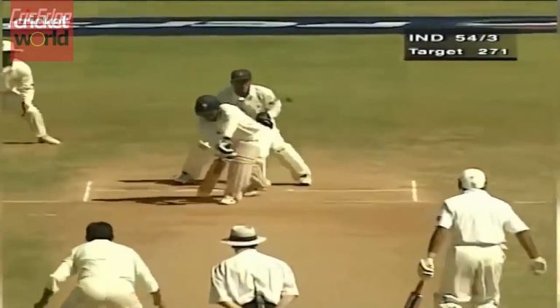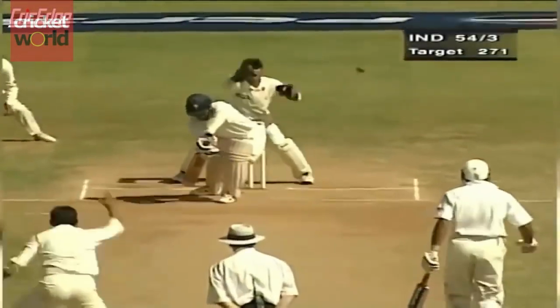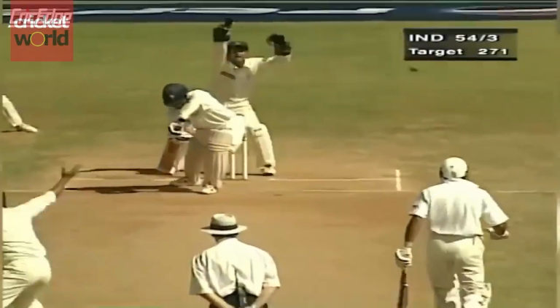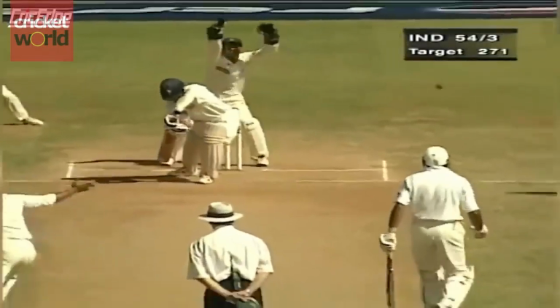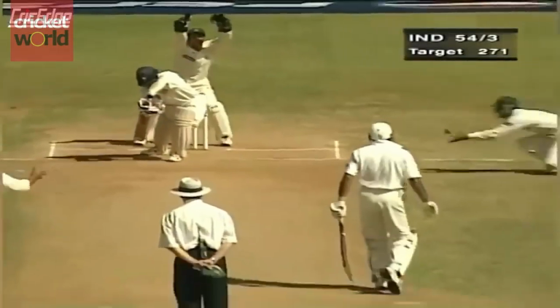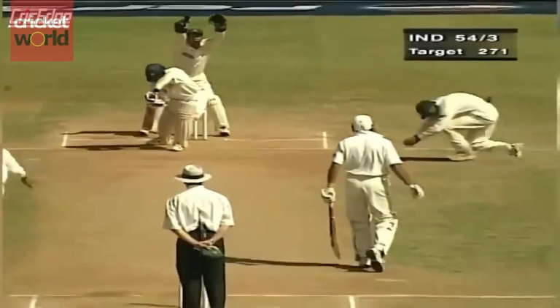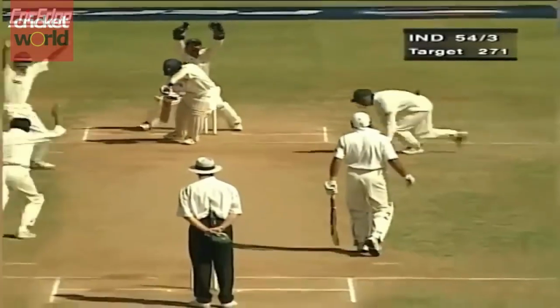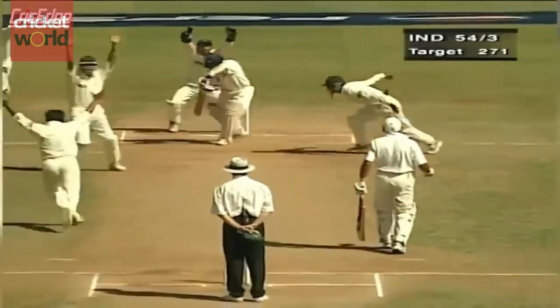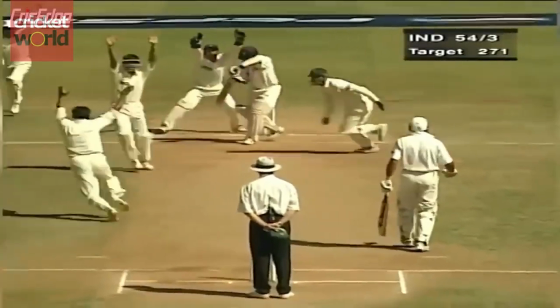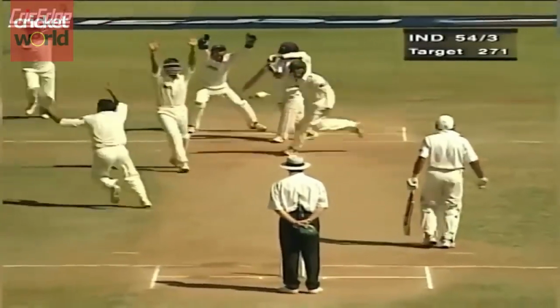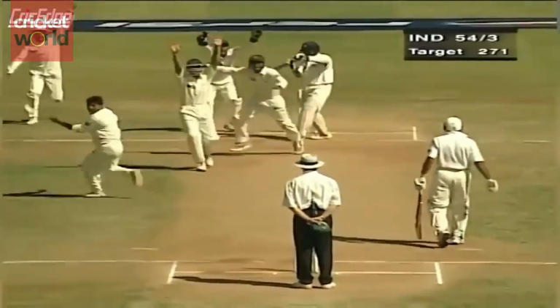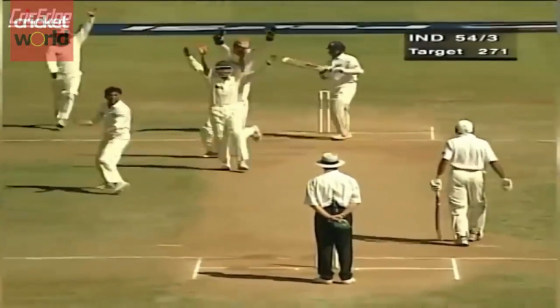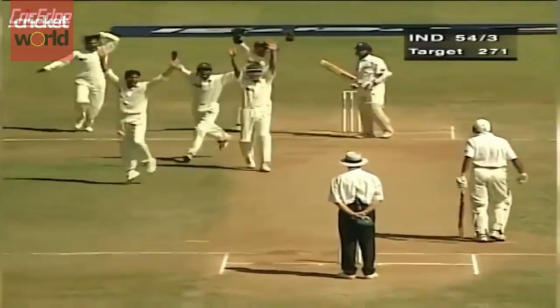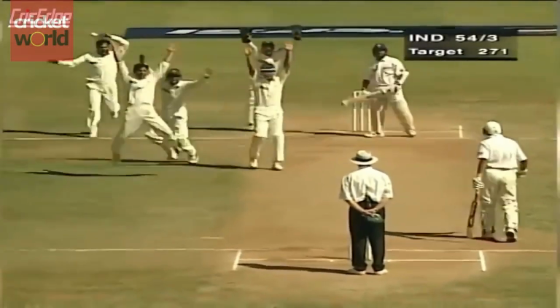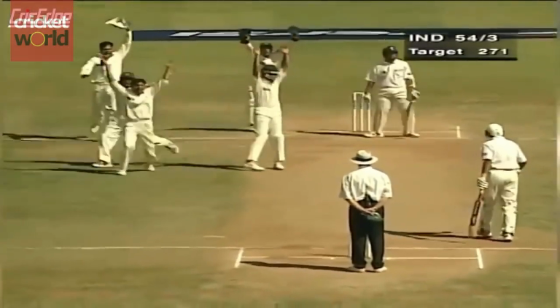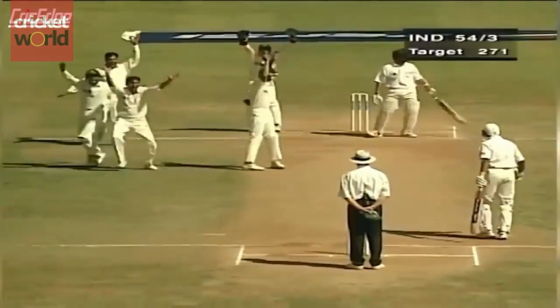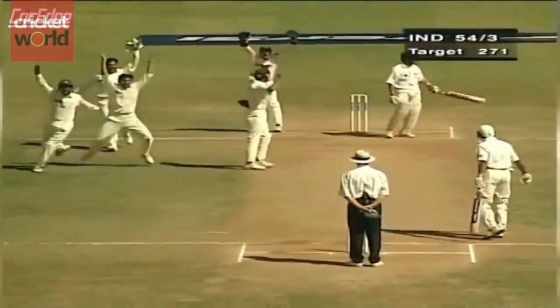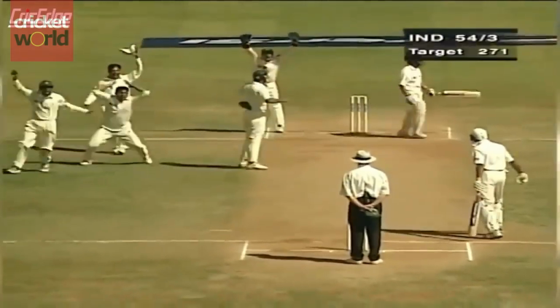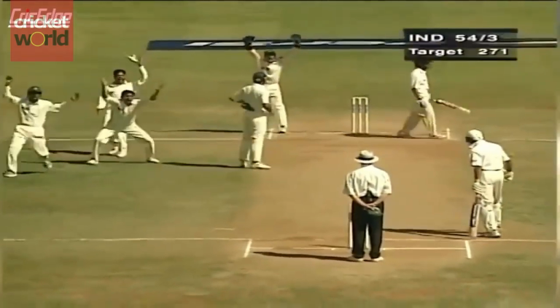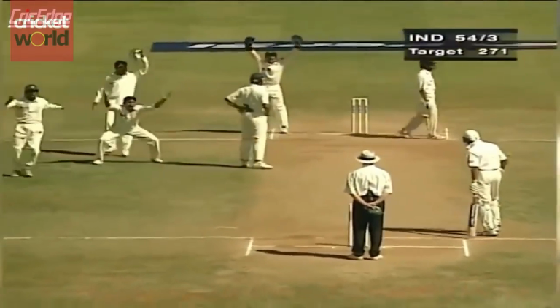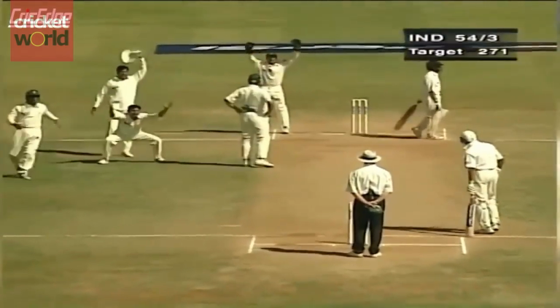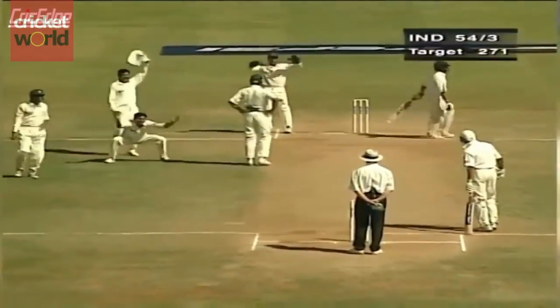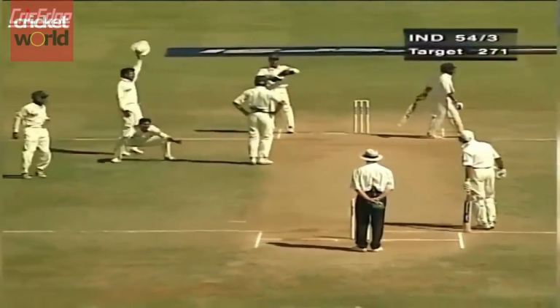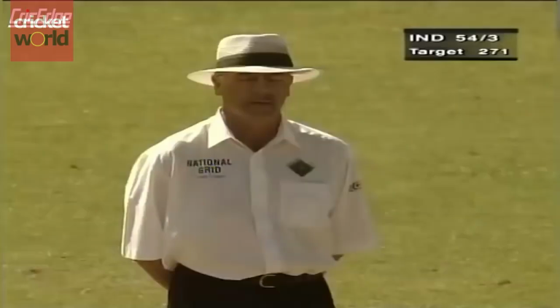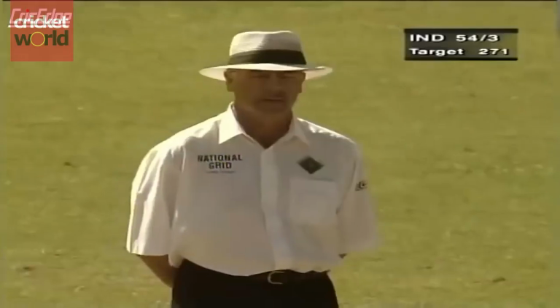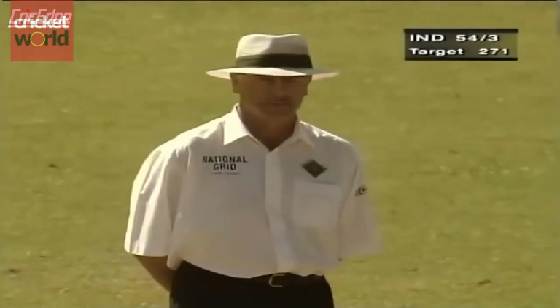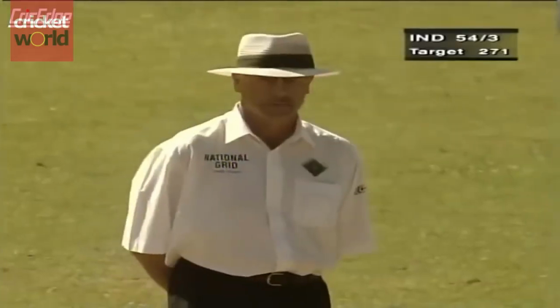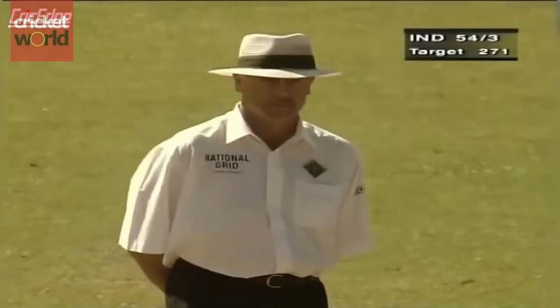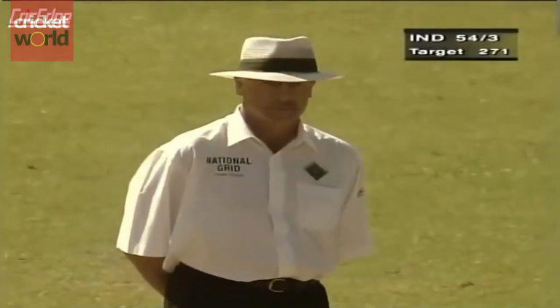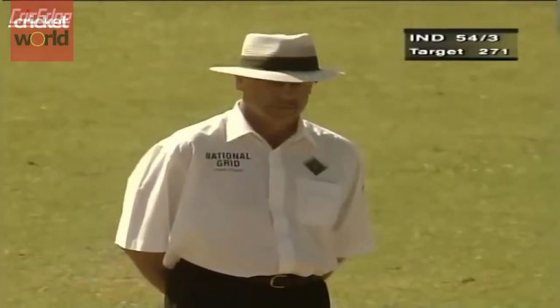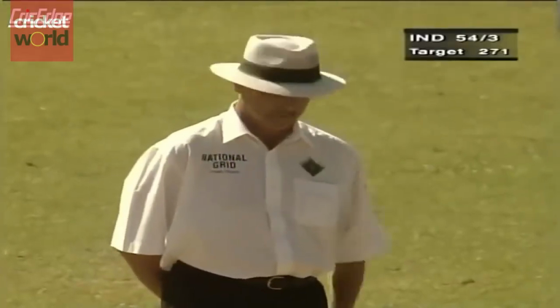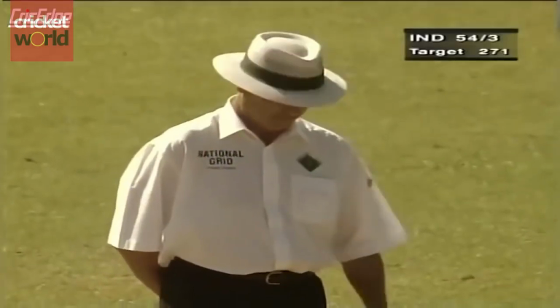How was that? A loud shout here. They're all going up. The umpire isn't interested.